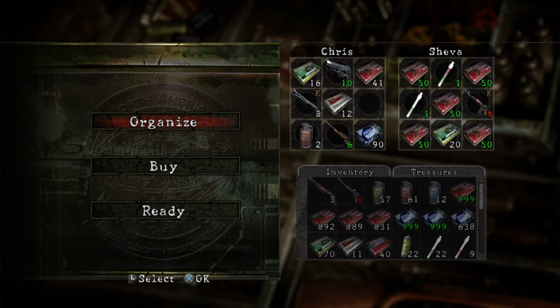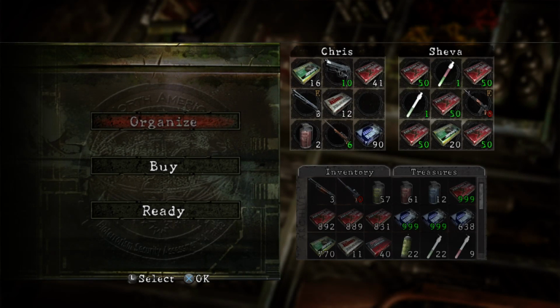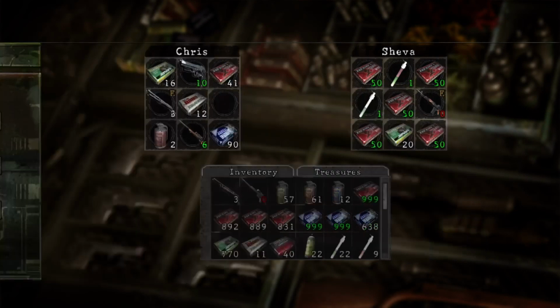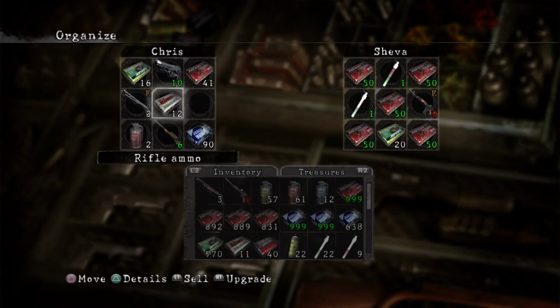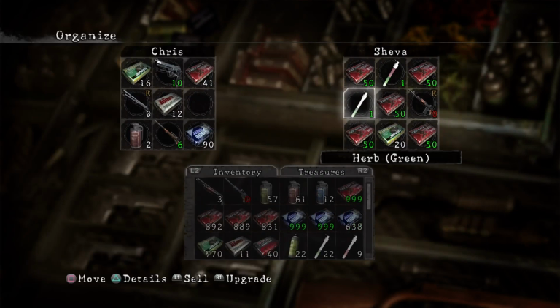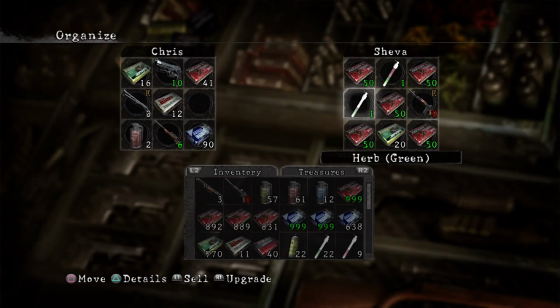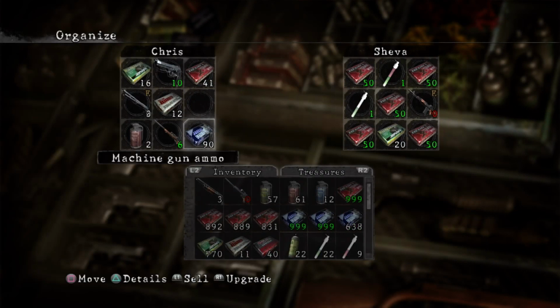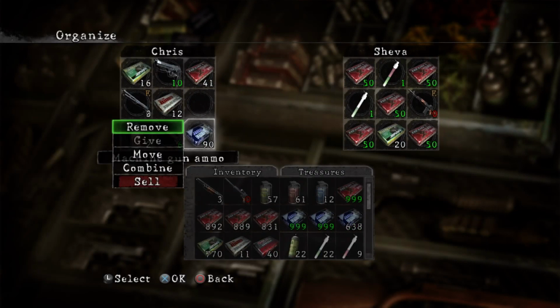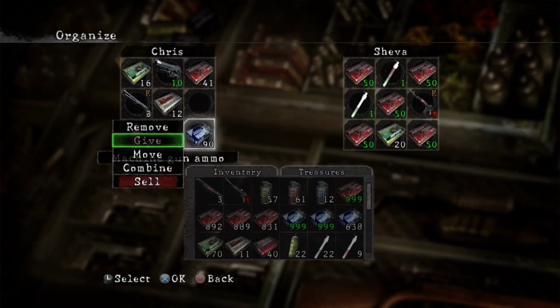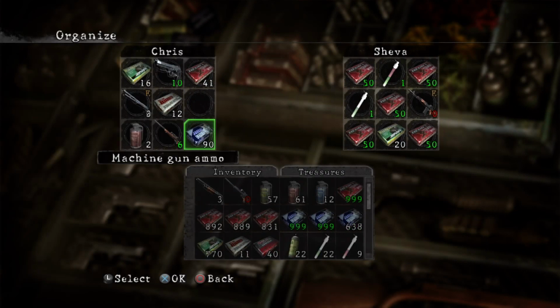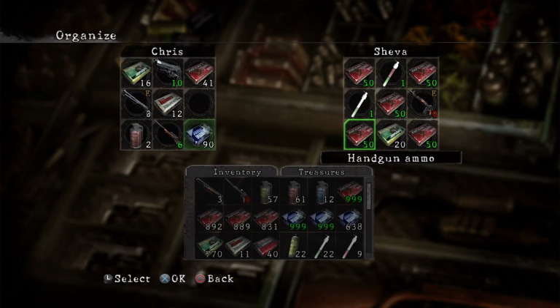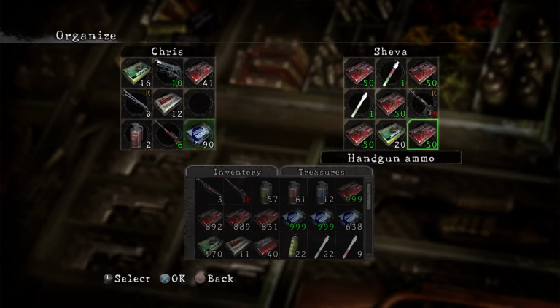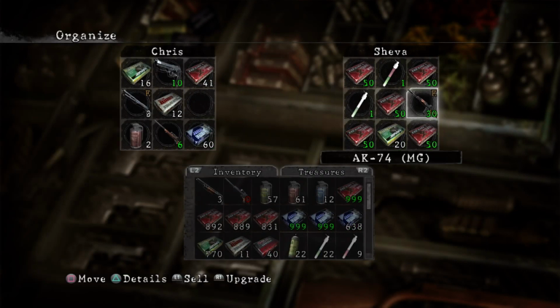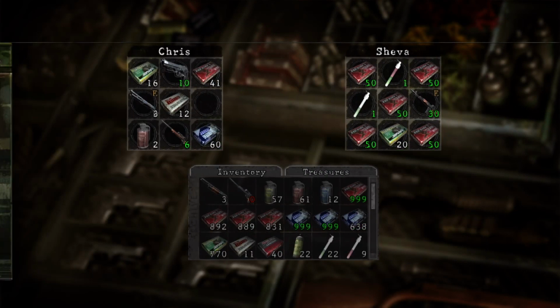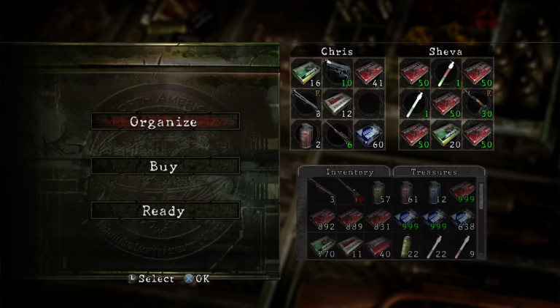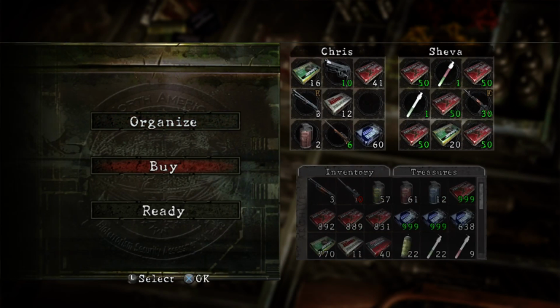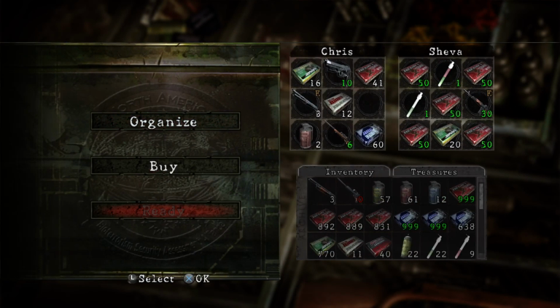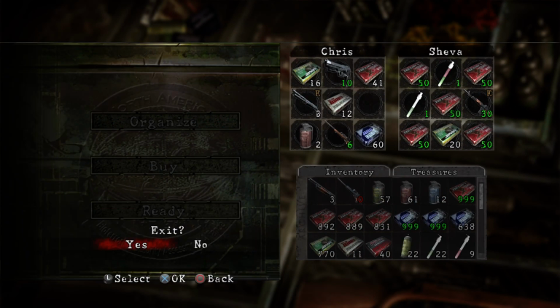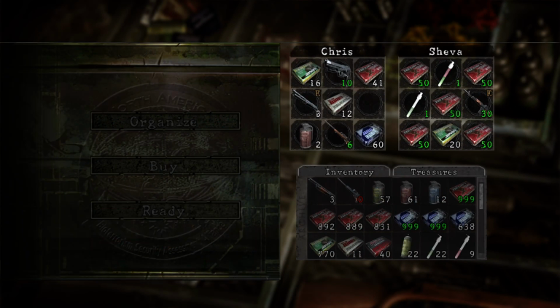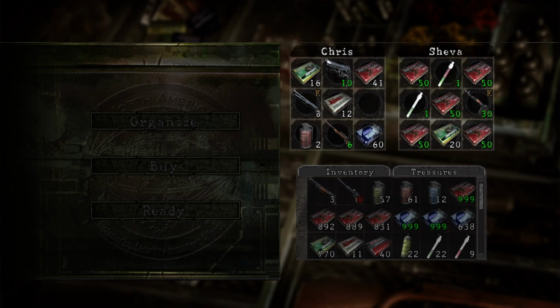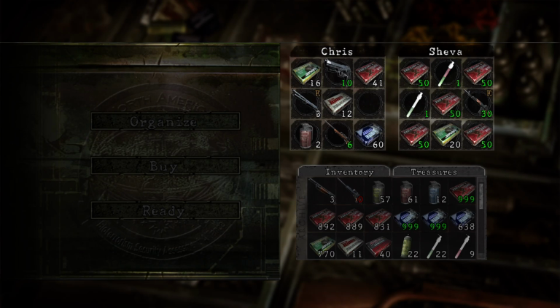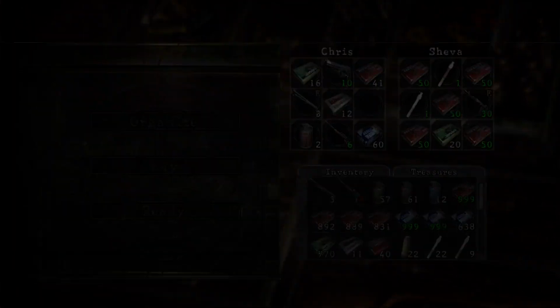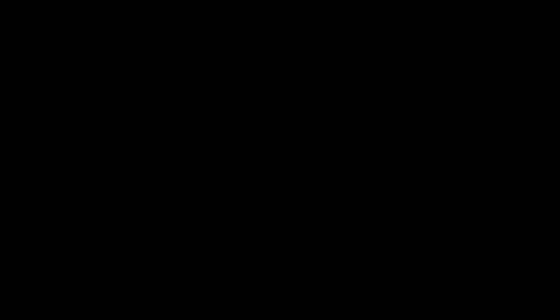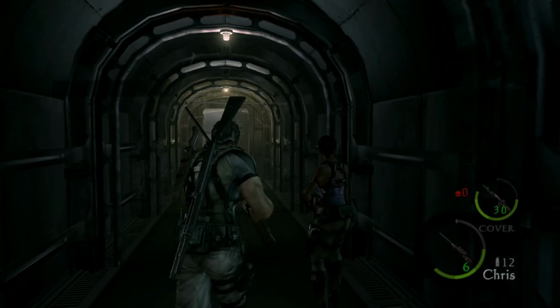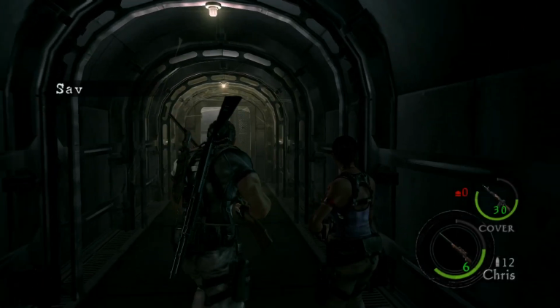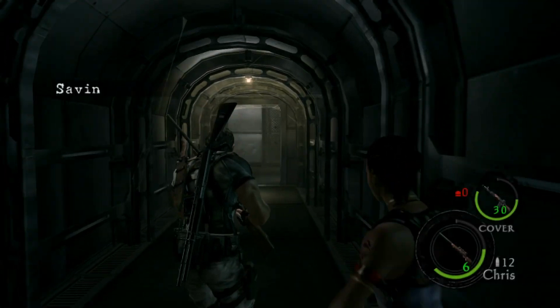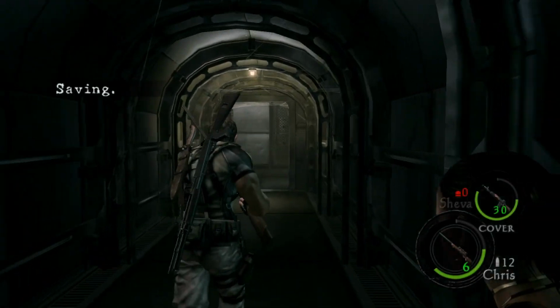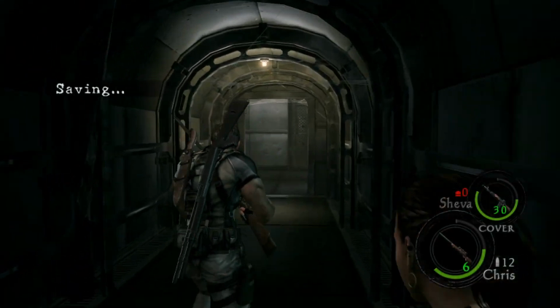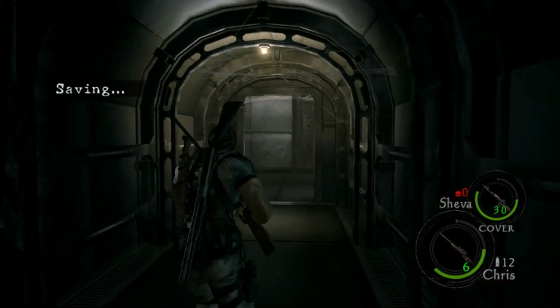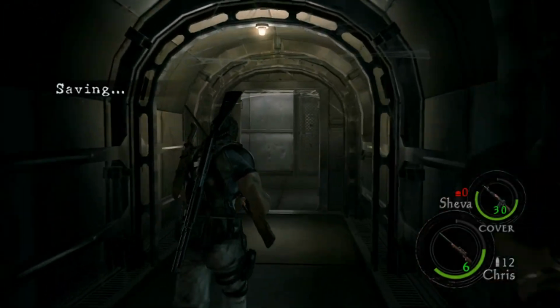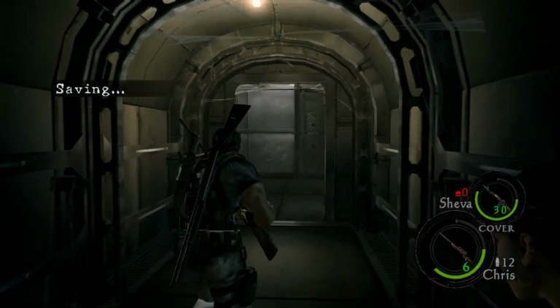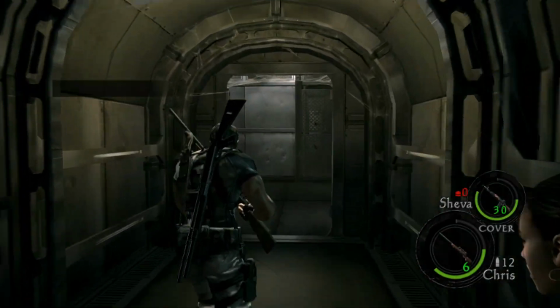Hello everyone, welcome to my Resident Evil 5 professional difficulty, no upgrade, no store, no infinite walkthrough. This is chapter 5-2.